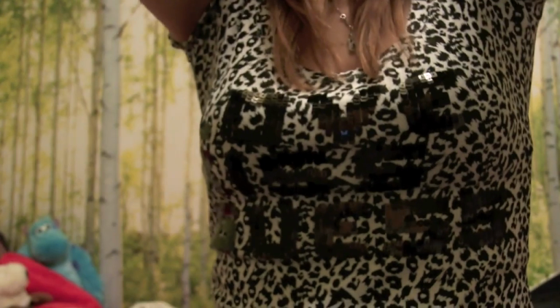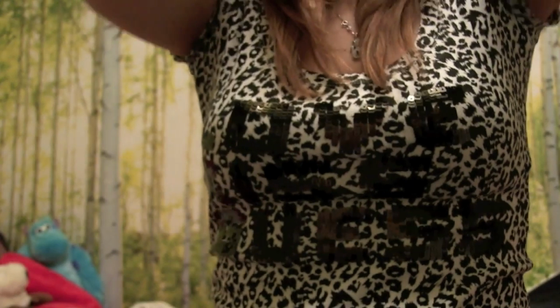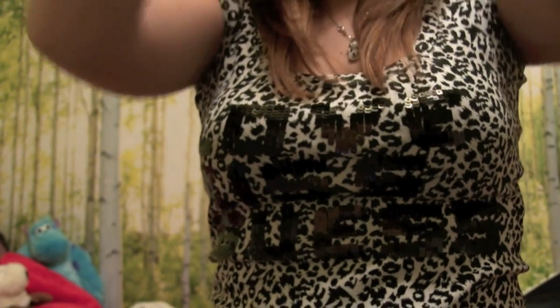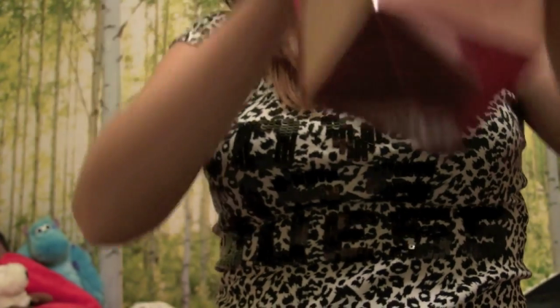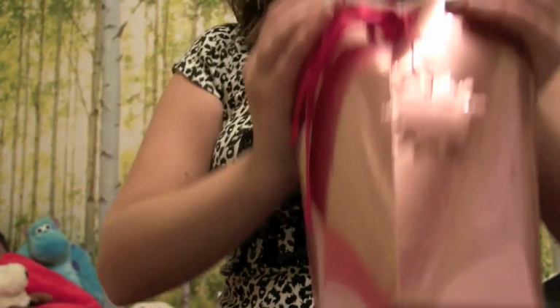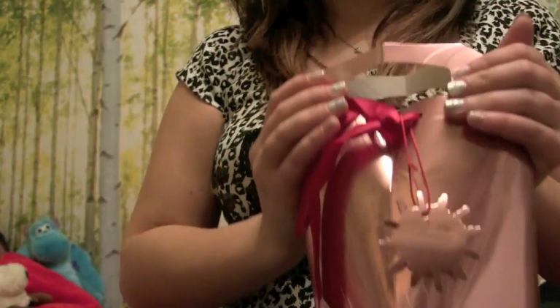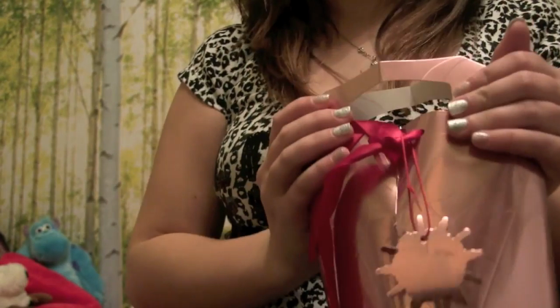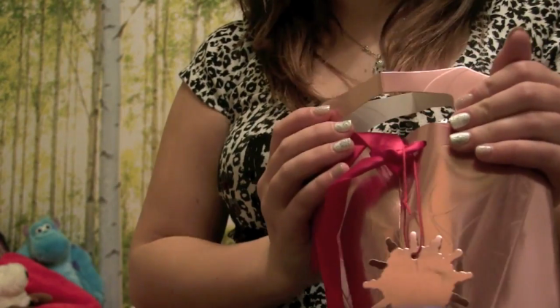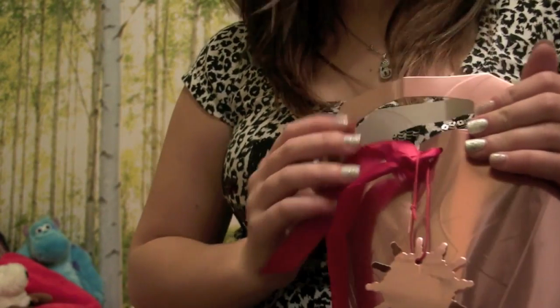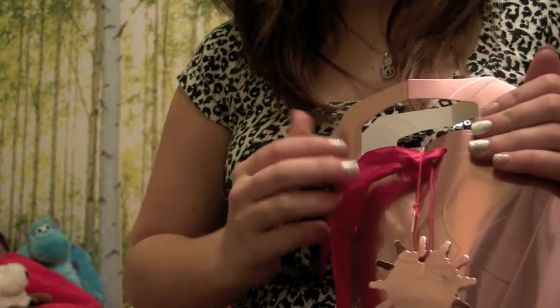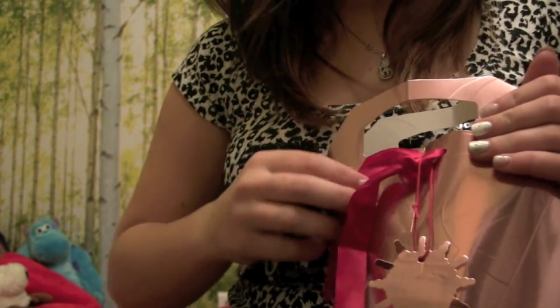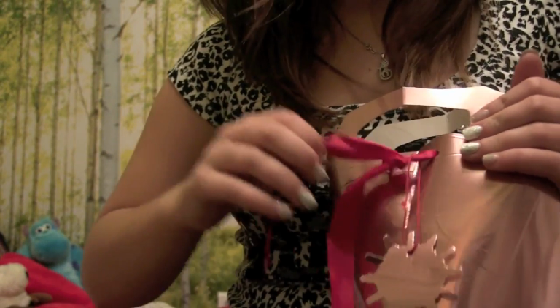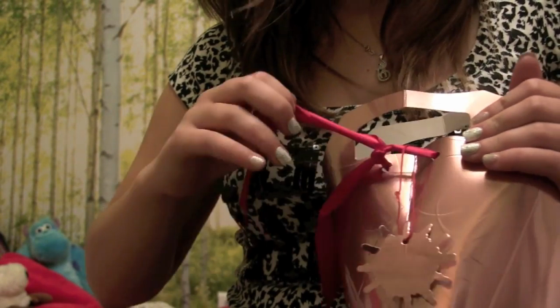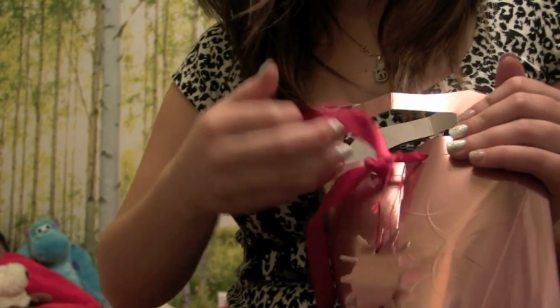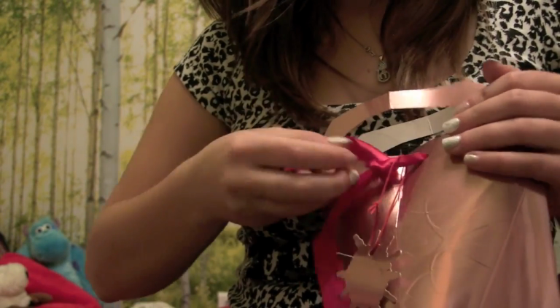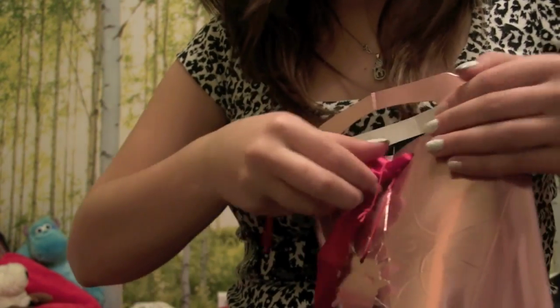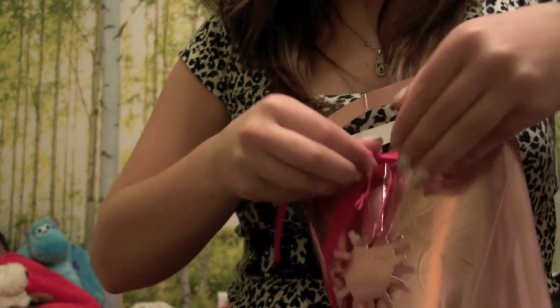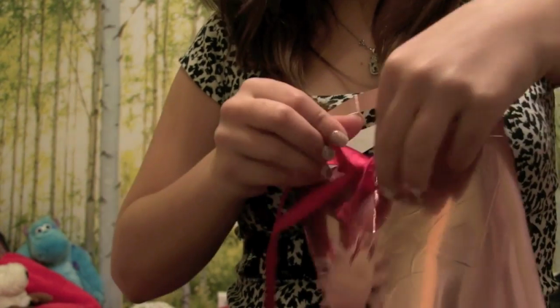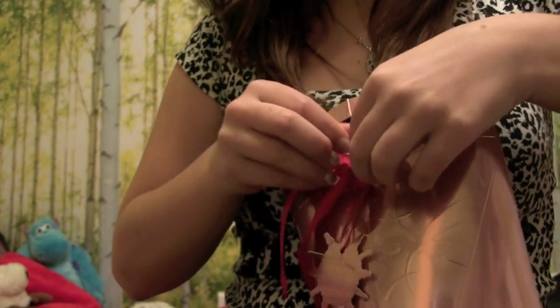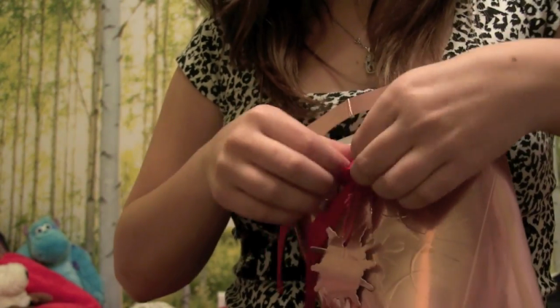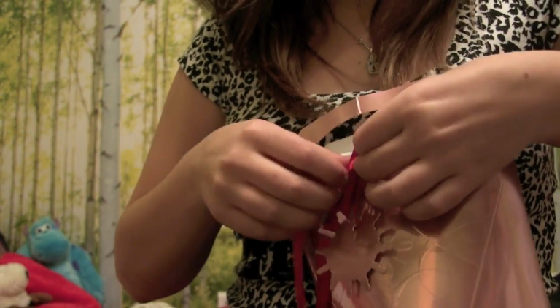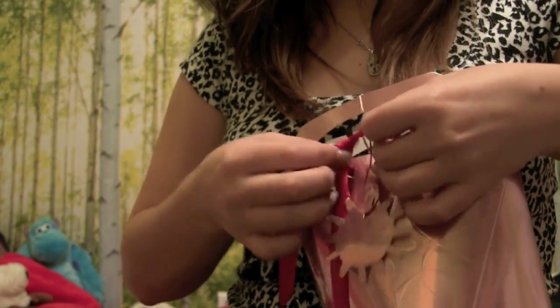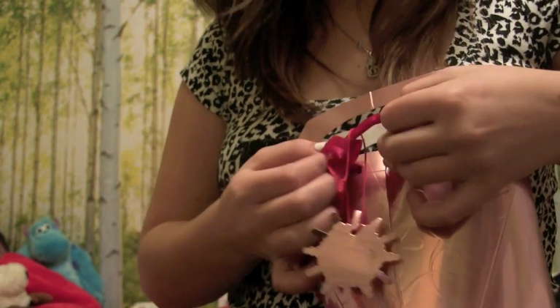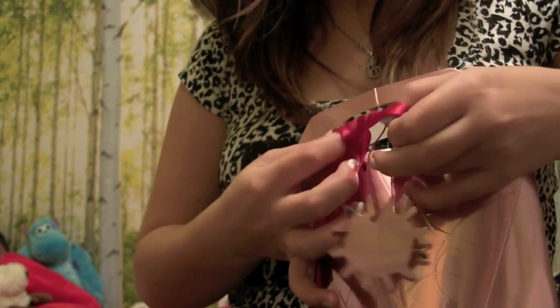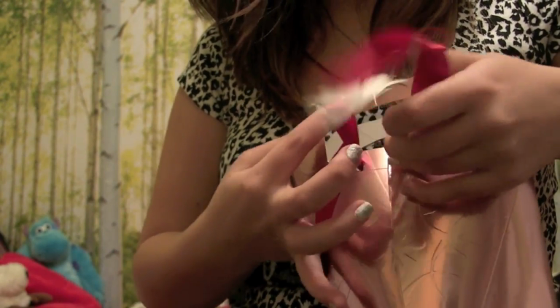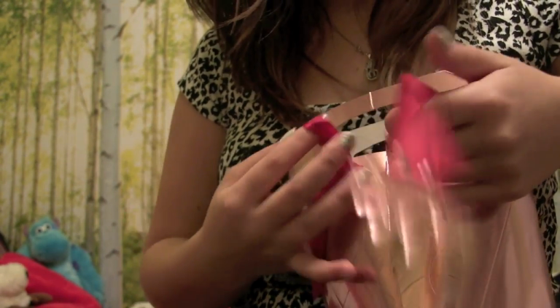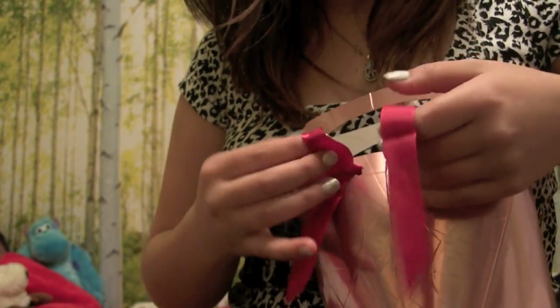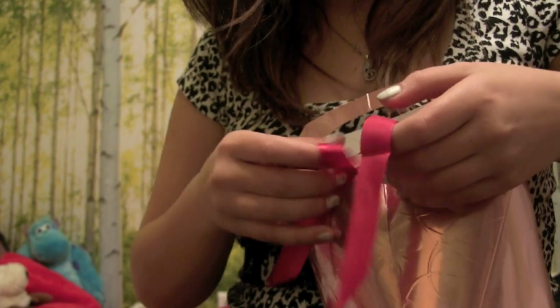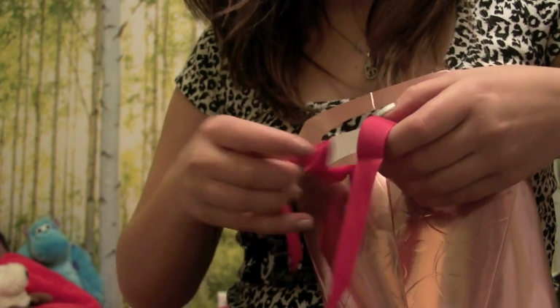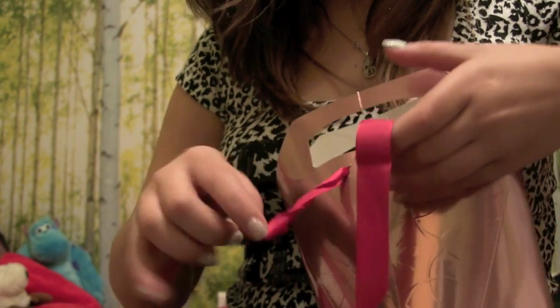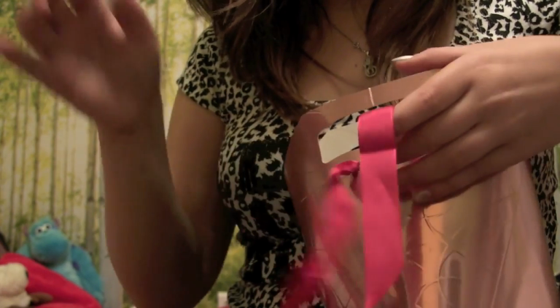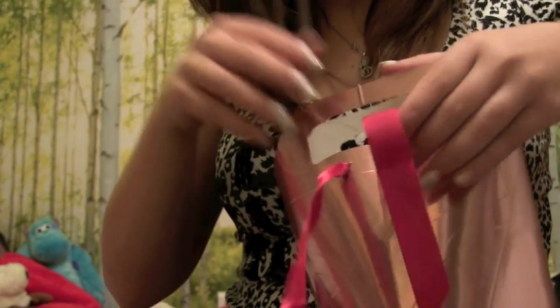After that, just put some hot glue onto your coins and then stick them to the base. Once you've done that, you can give it as a gift to somebody or just keep it to yourself — whatever you prefer.